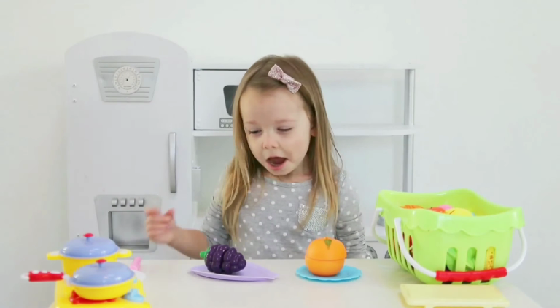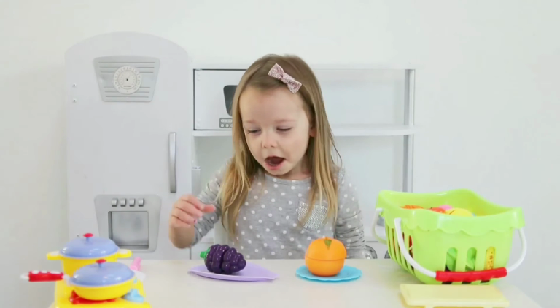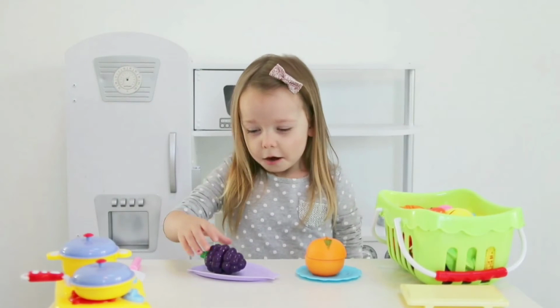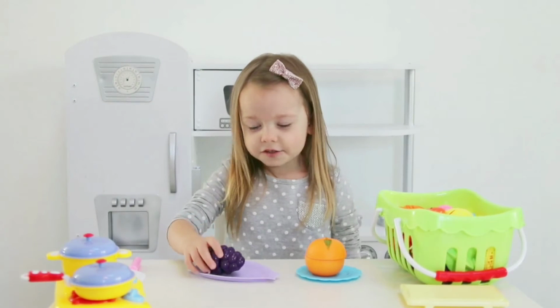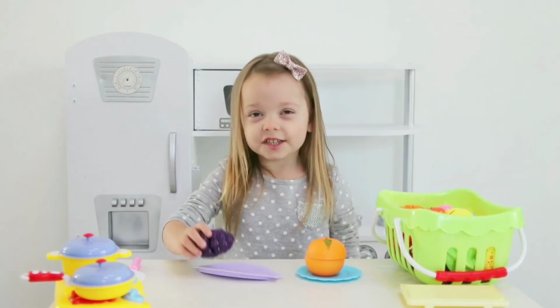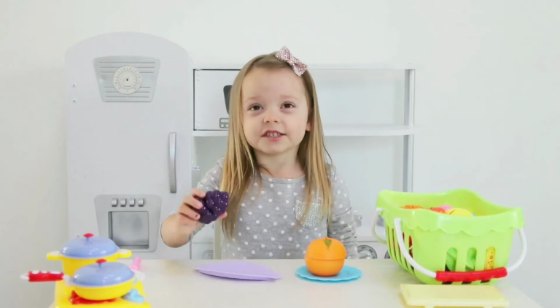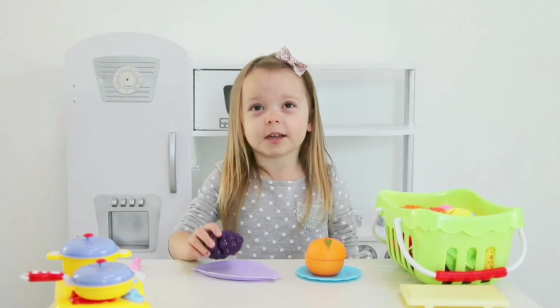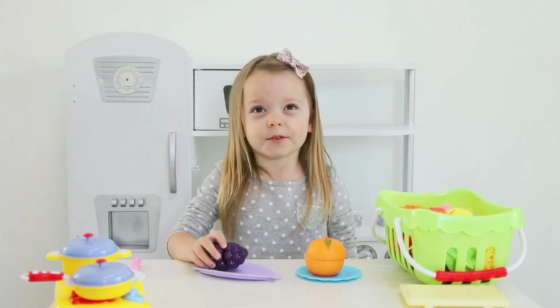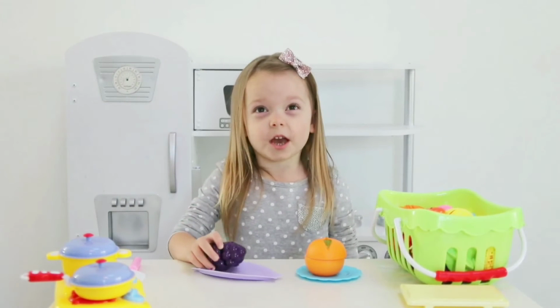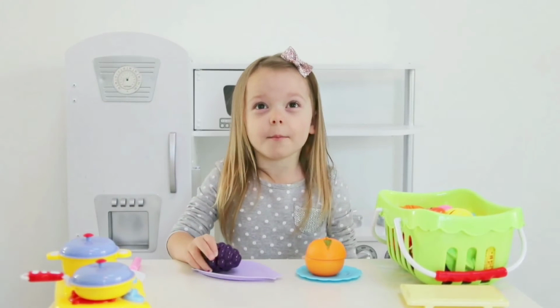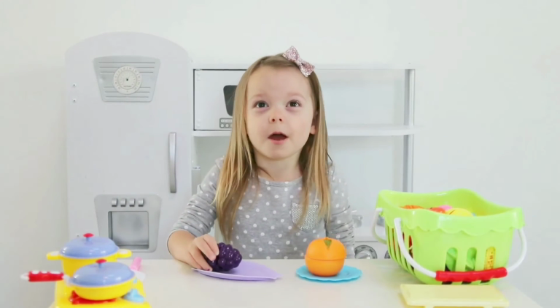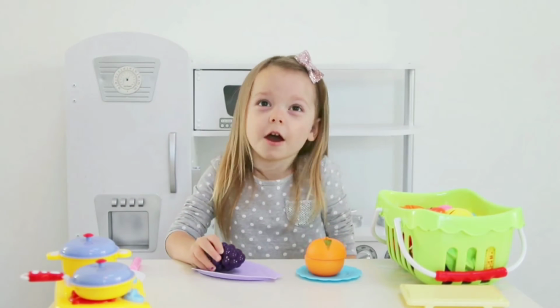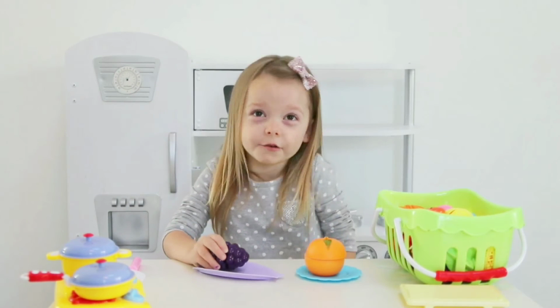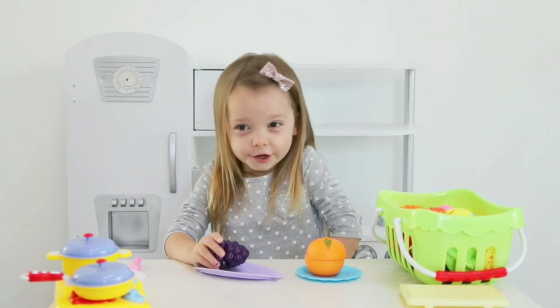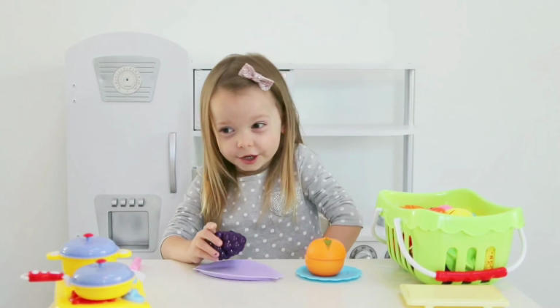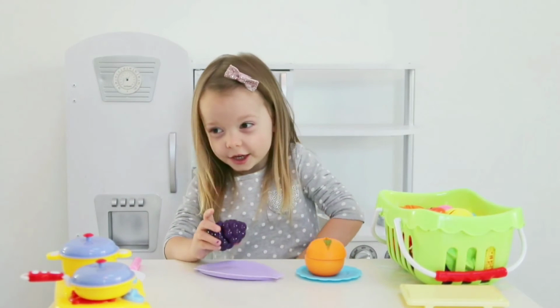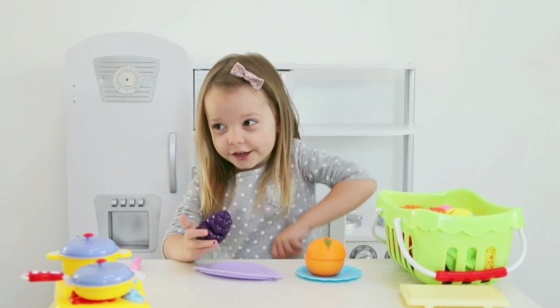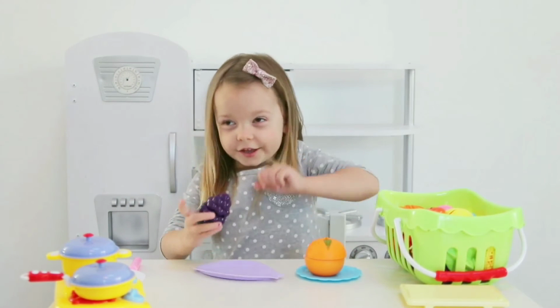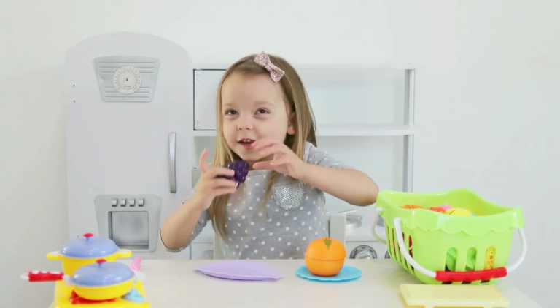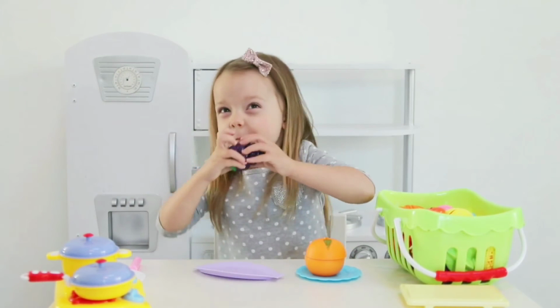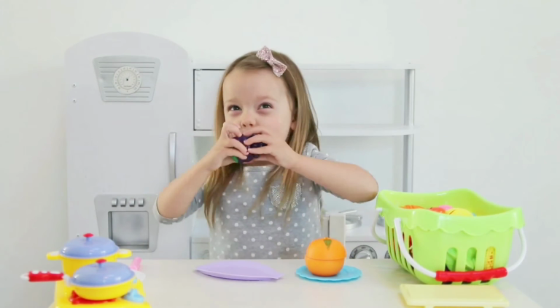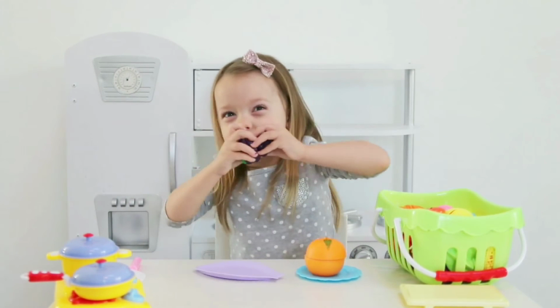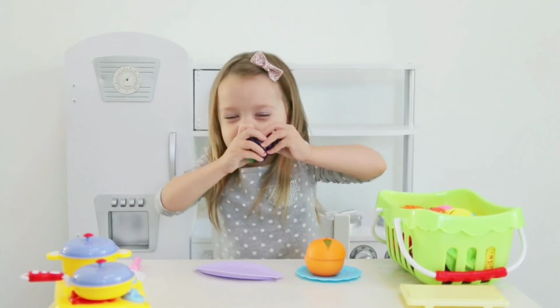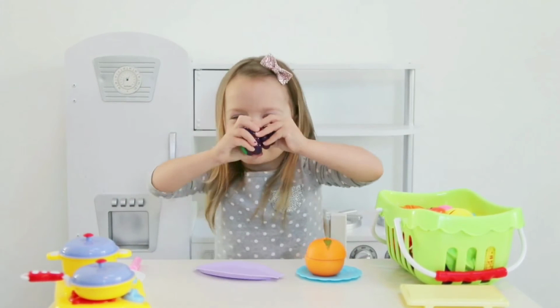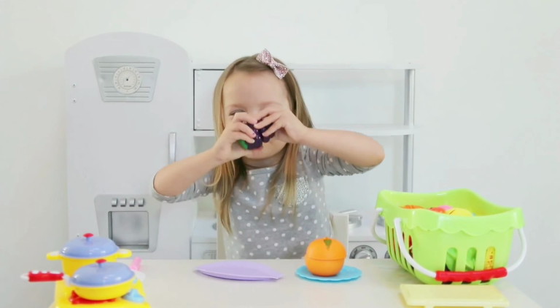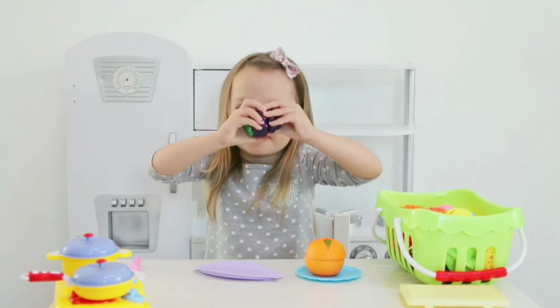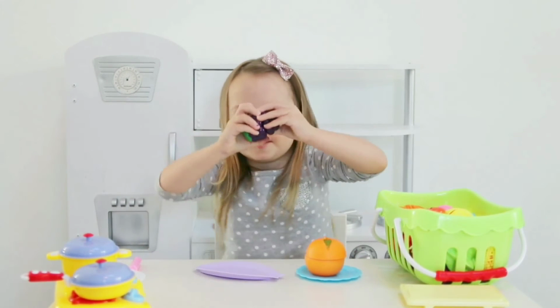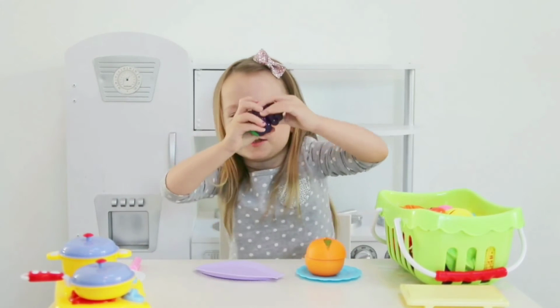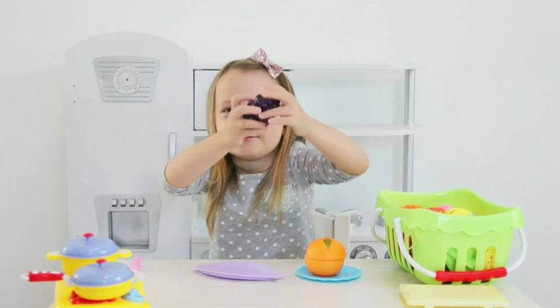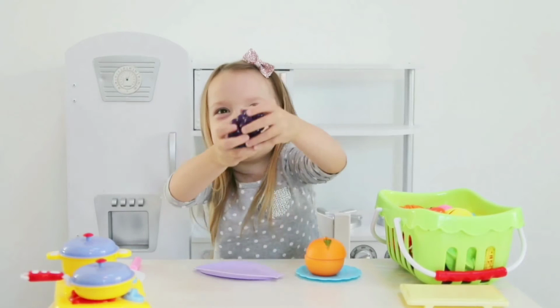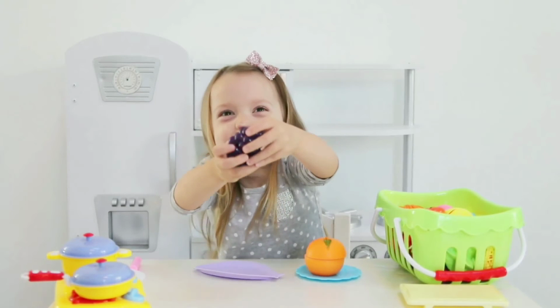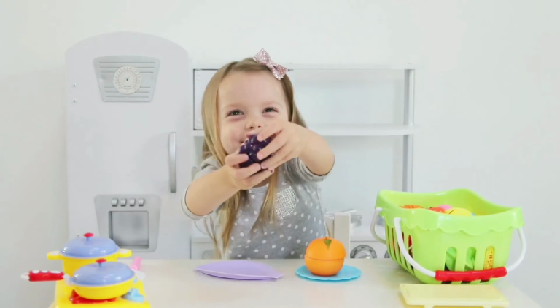Let's eat something, I'm hungry. You want a bite?